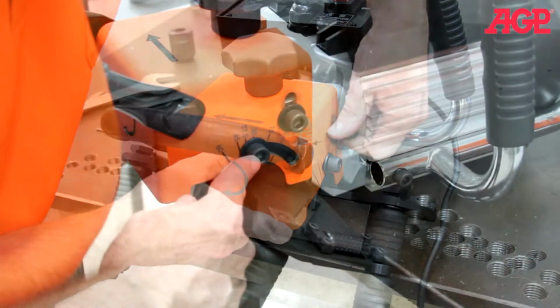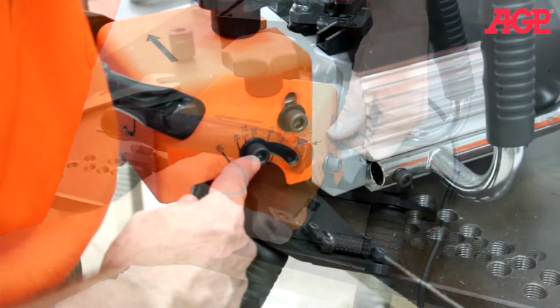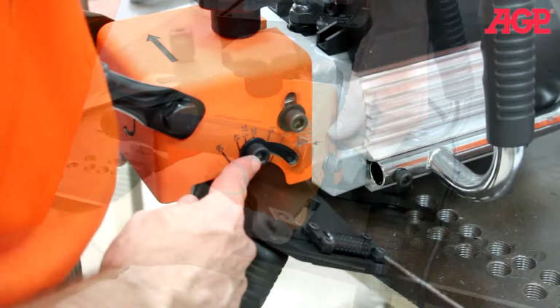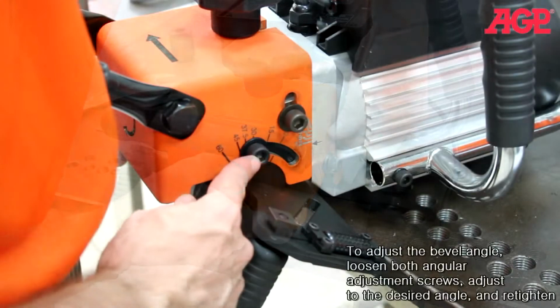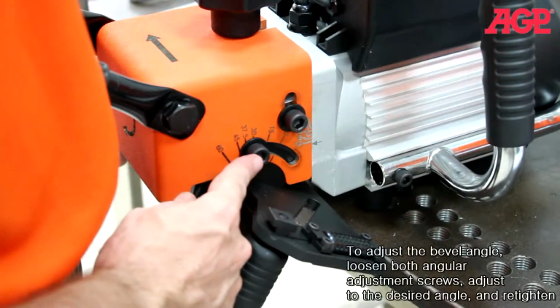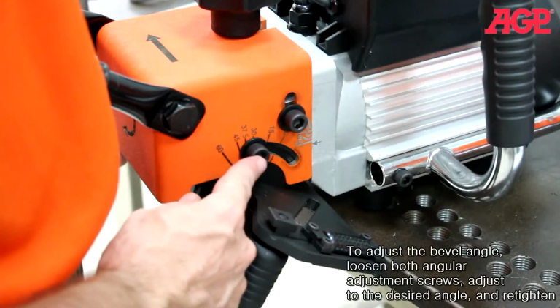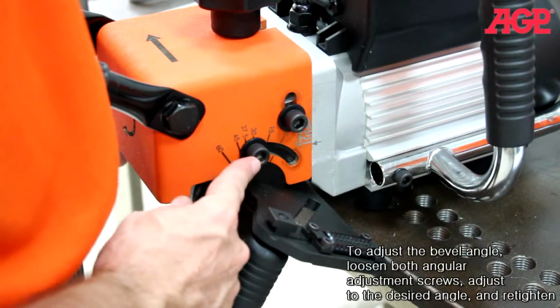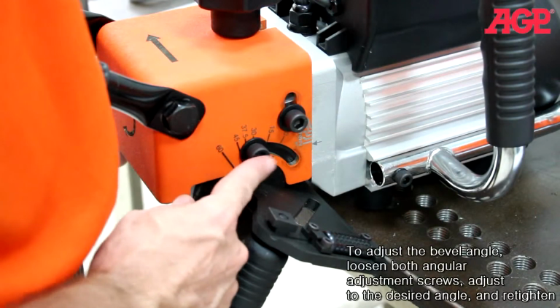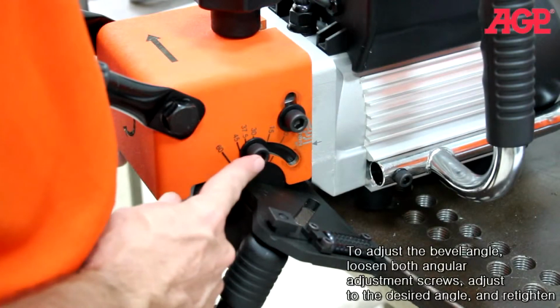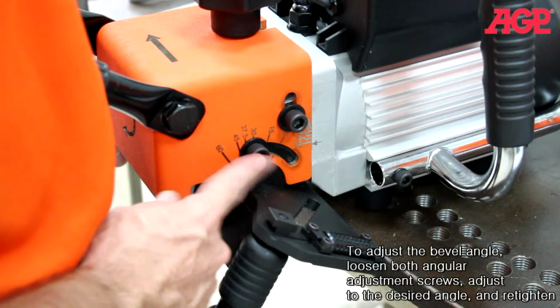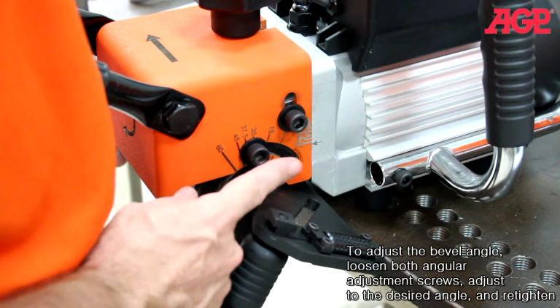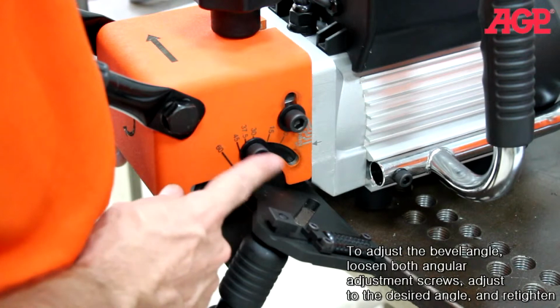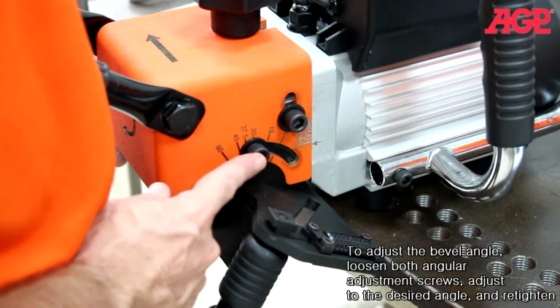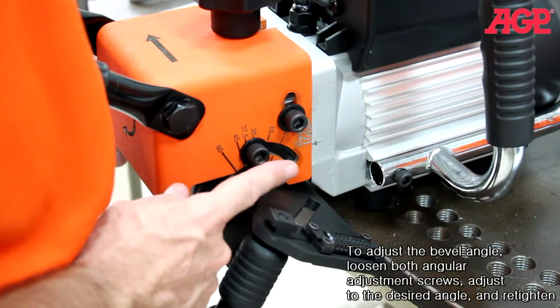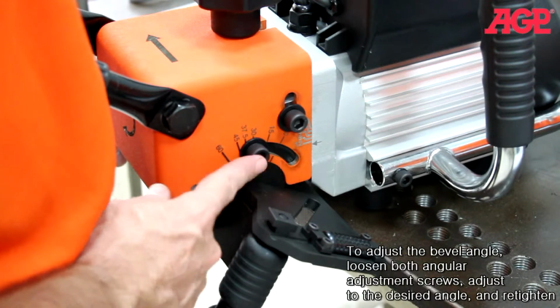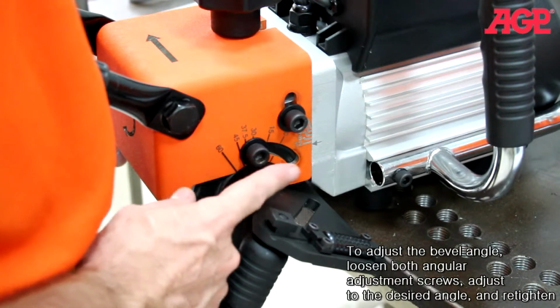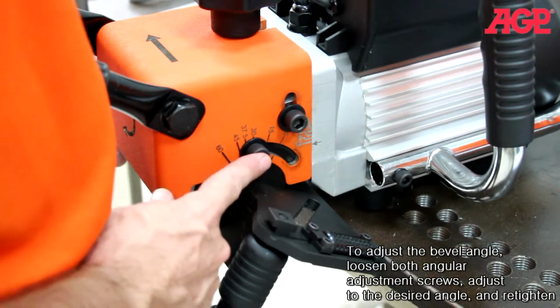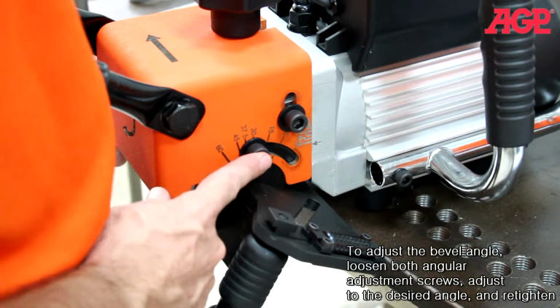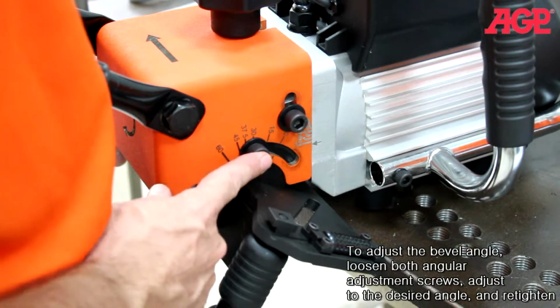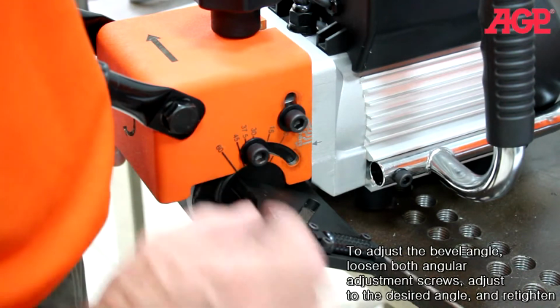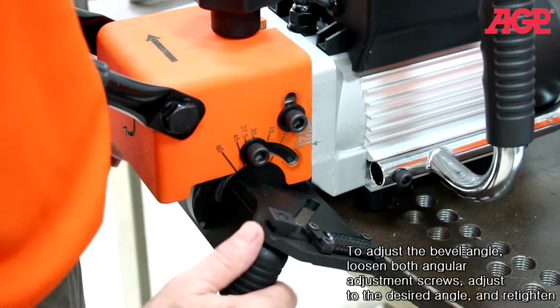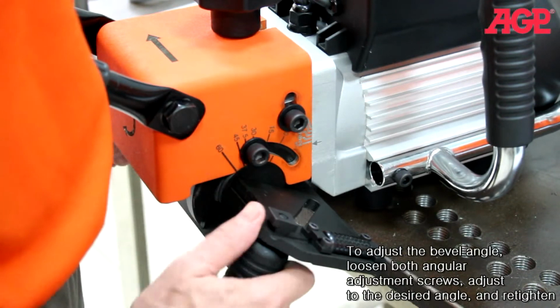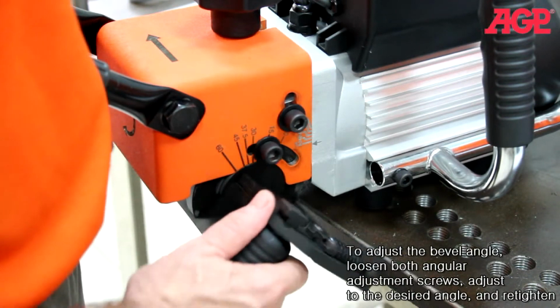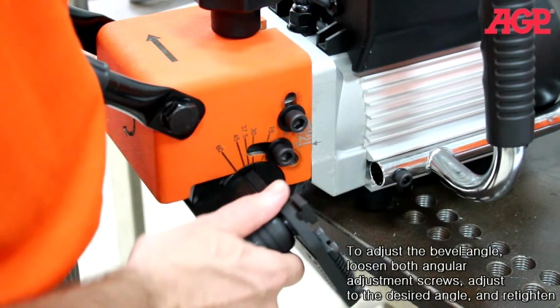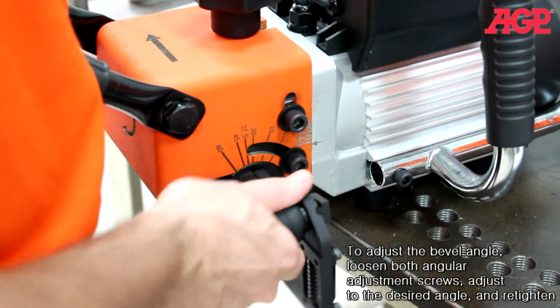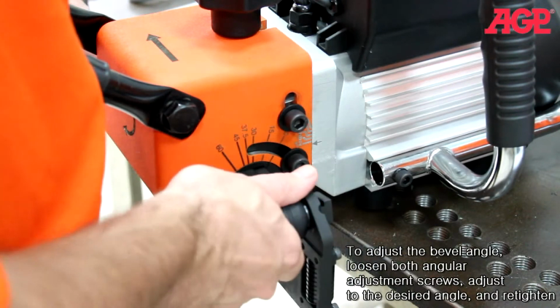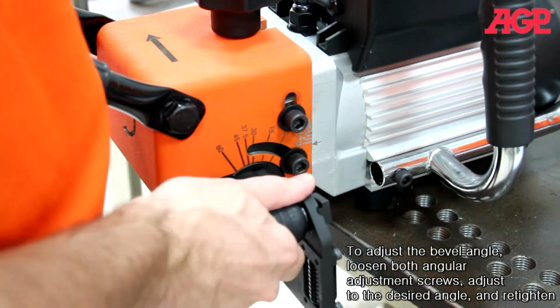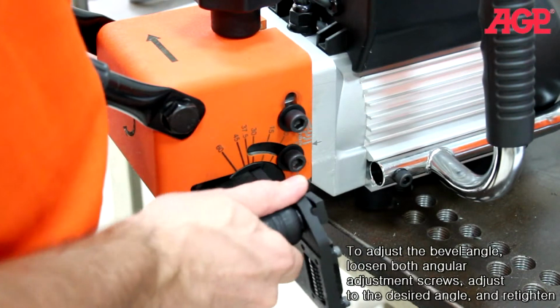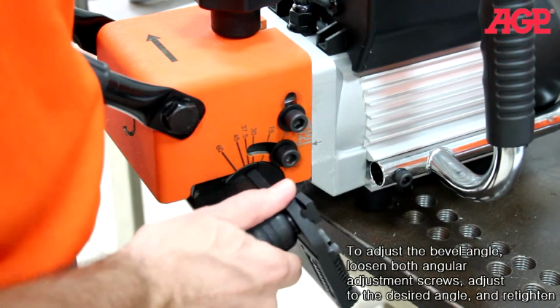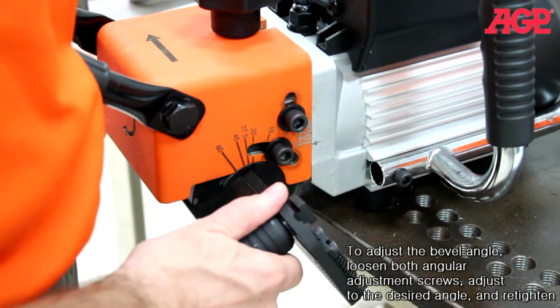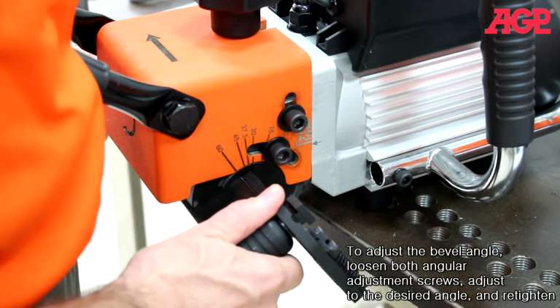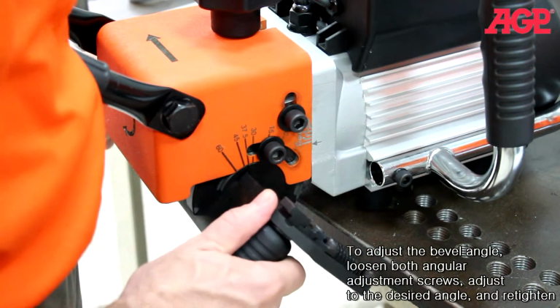To adjust the bevel angle, loosen both angular adjustment screws. Adjust to the desired angle and tighten.